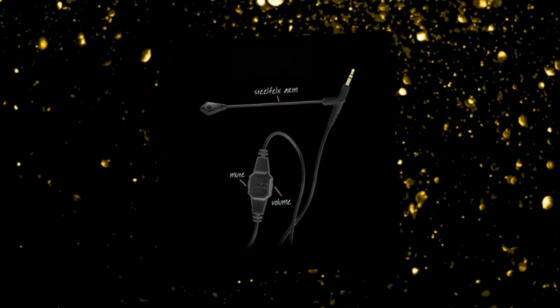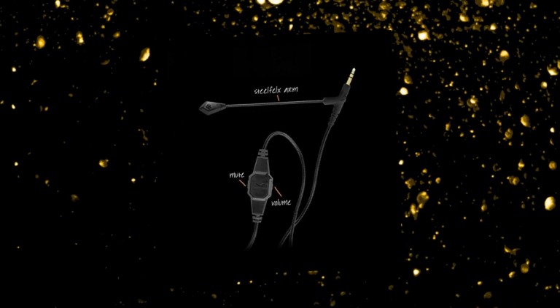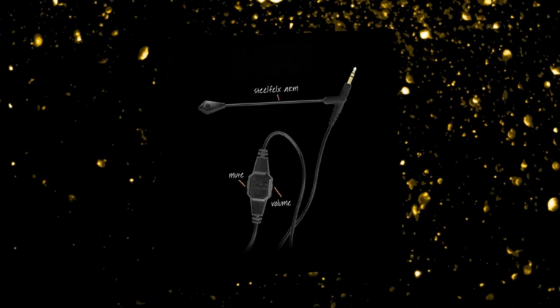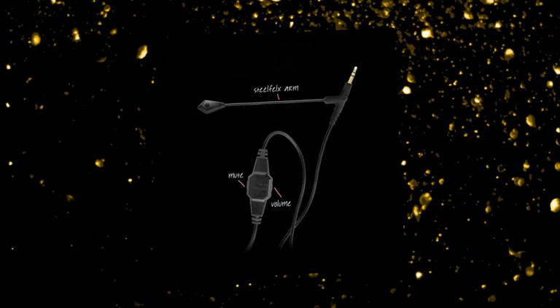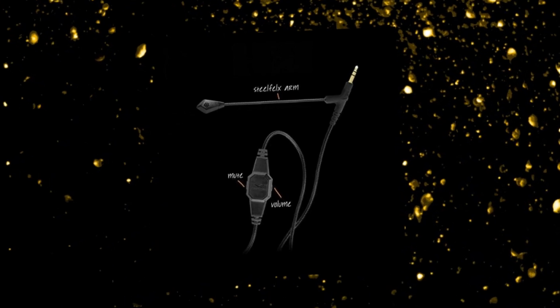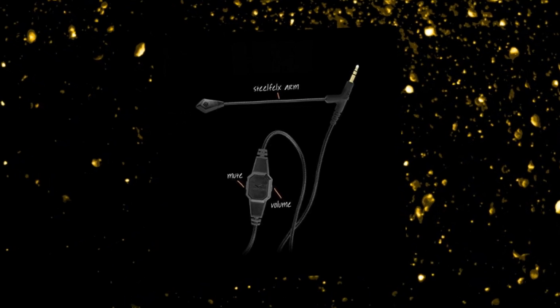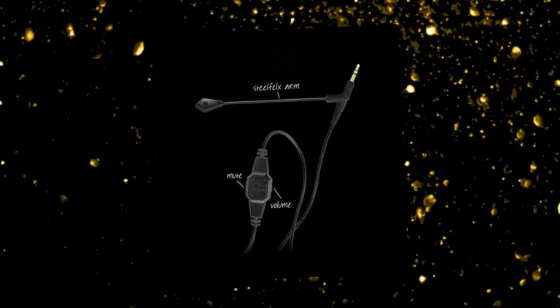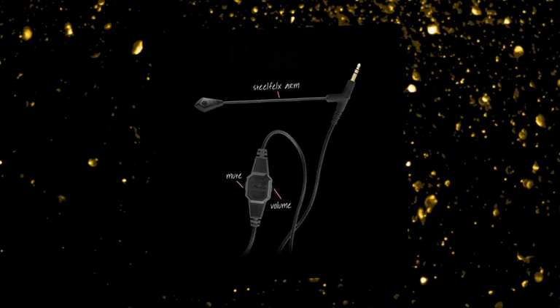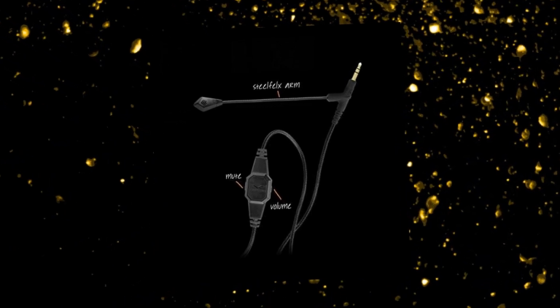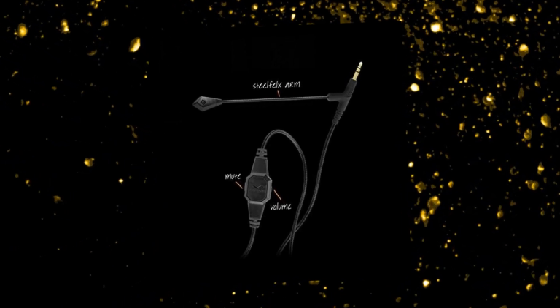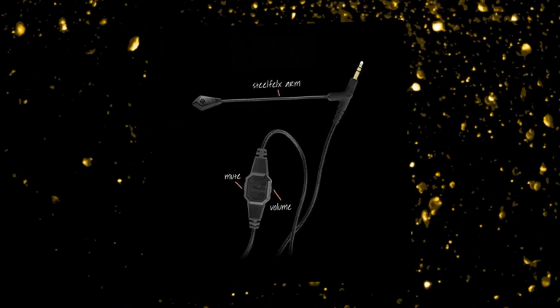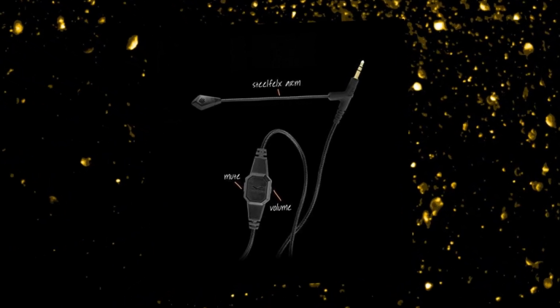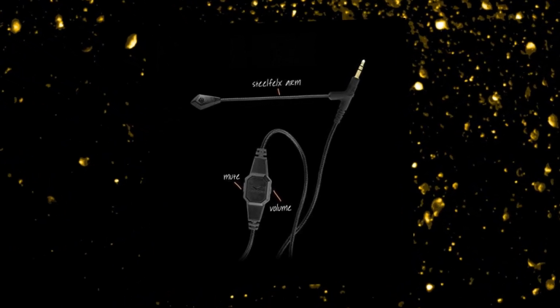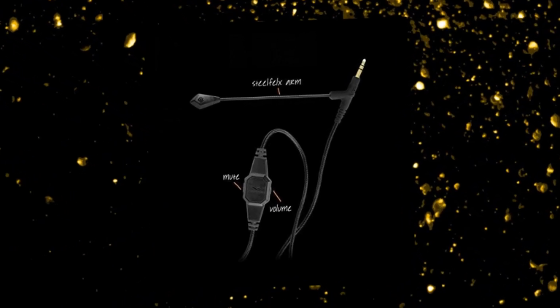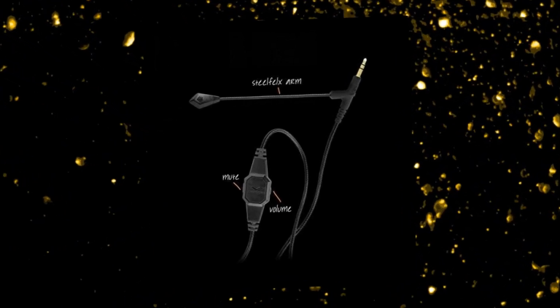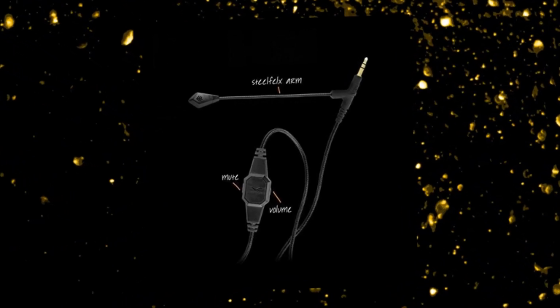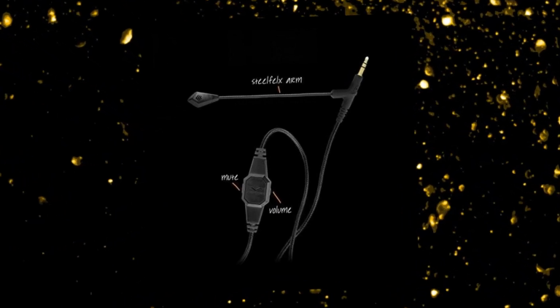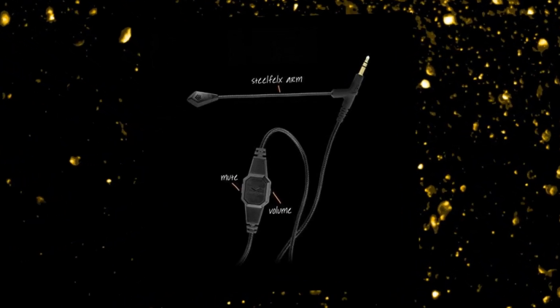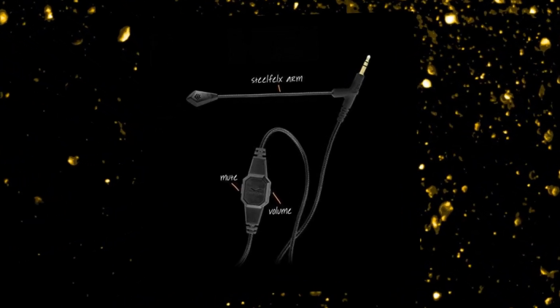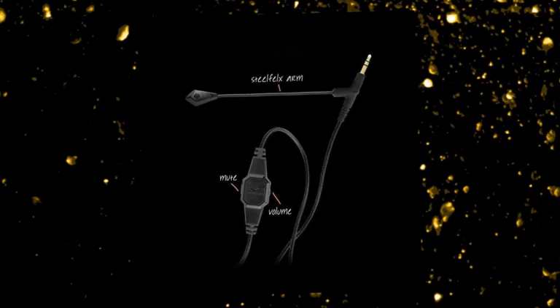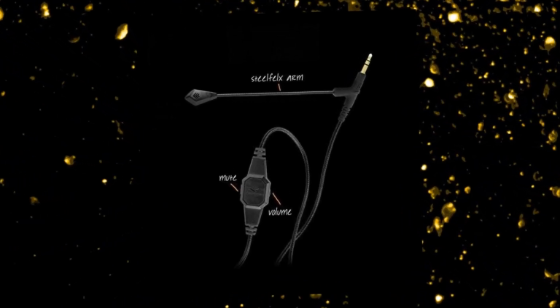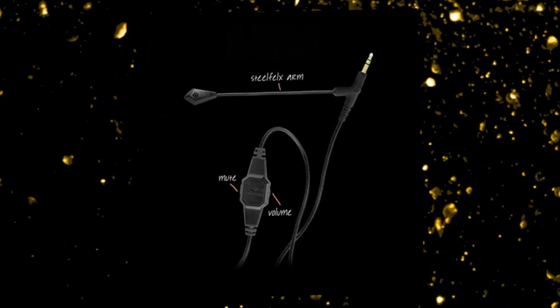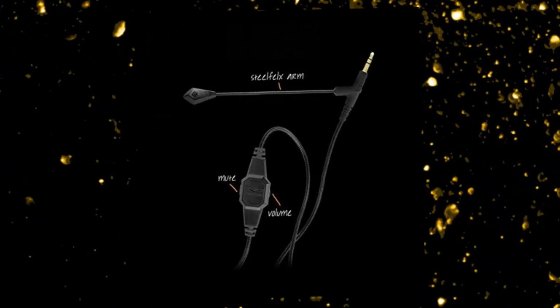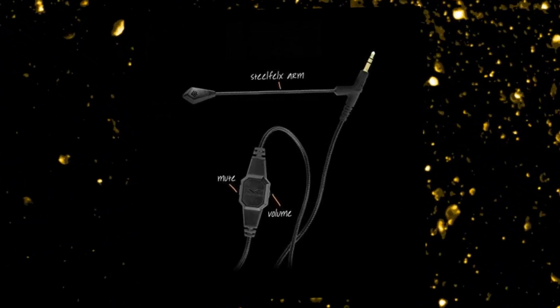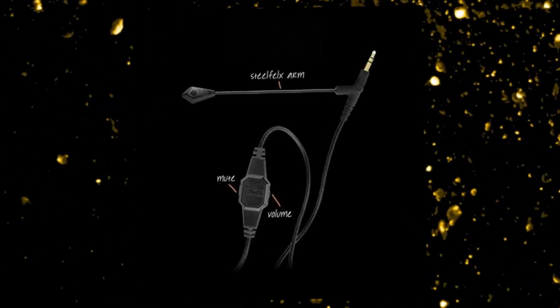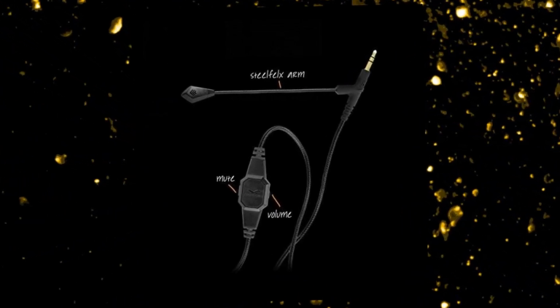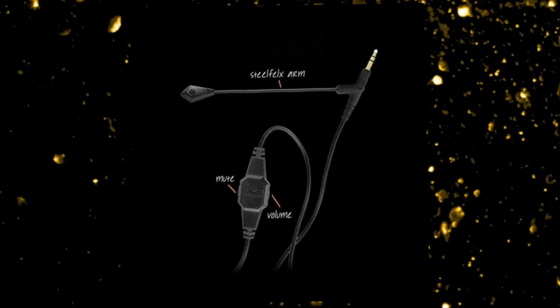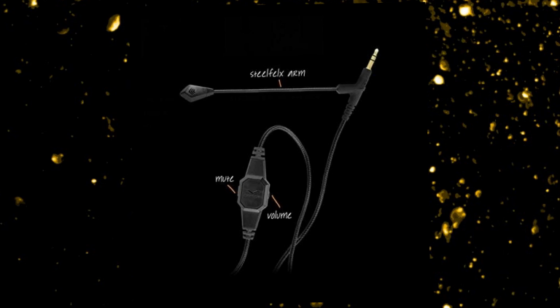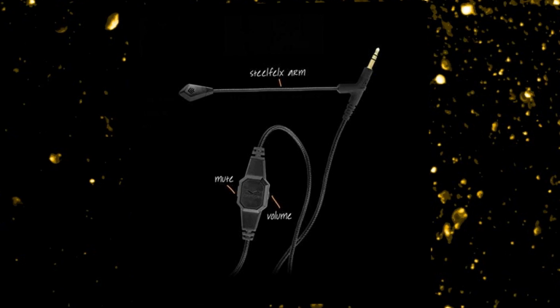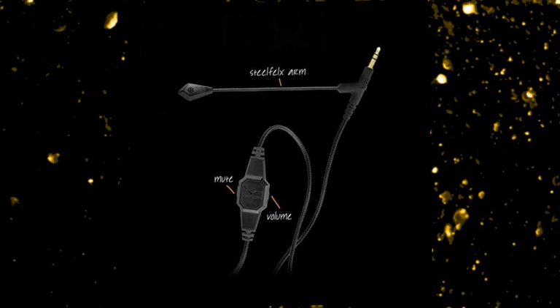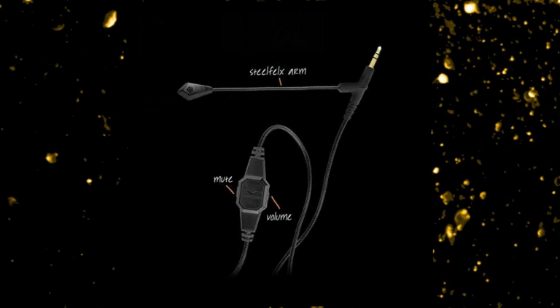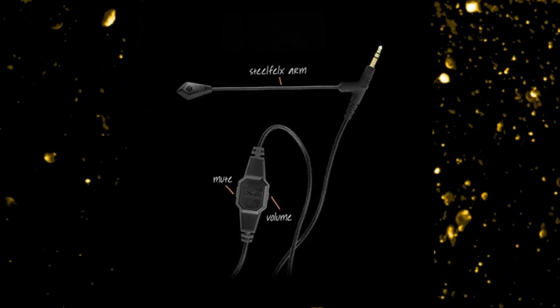The Vimoda Boom Pro Microphone is a detachable, flexible boom microphone designed for headphones.